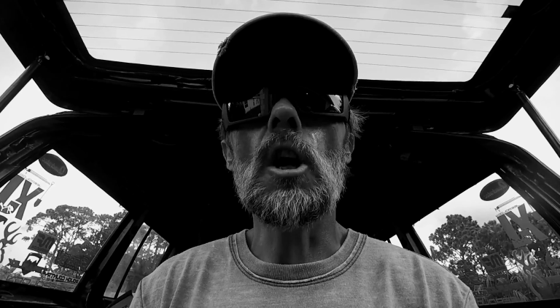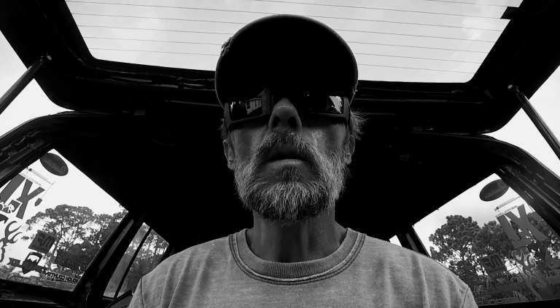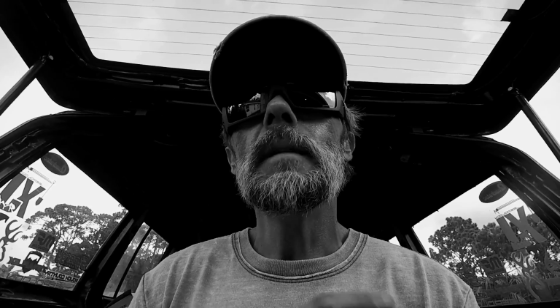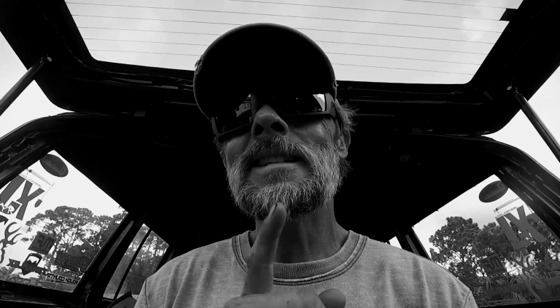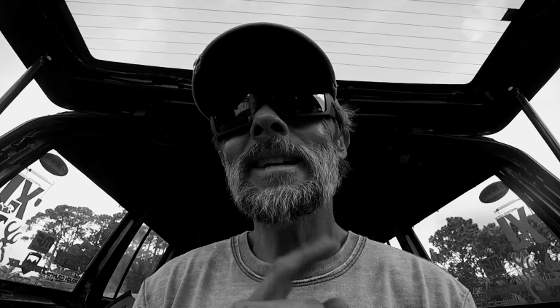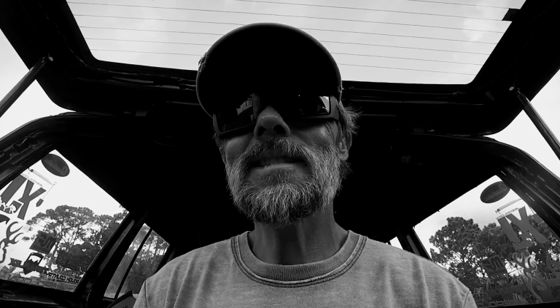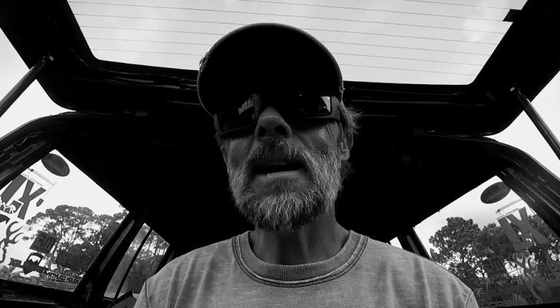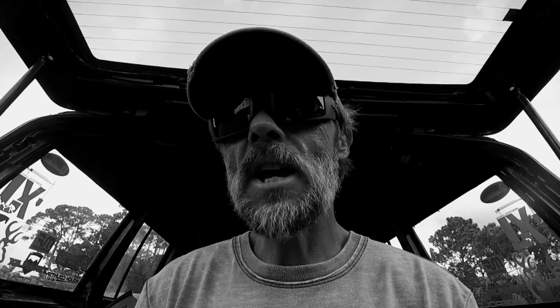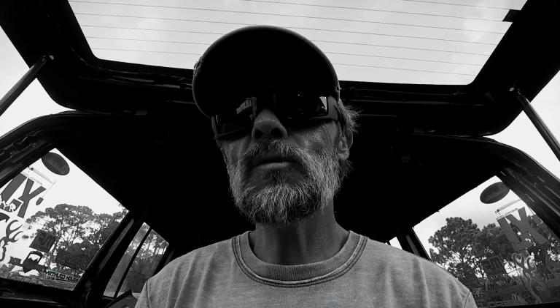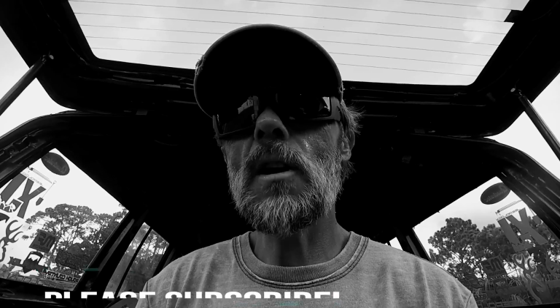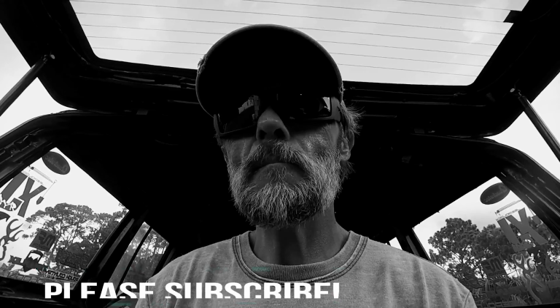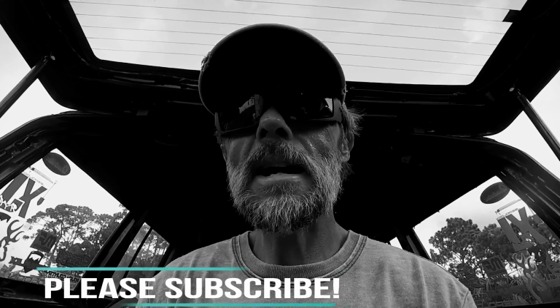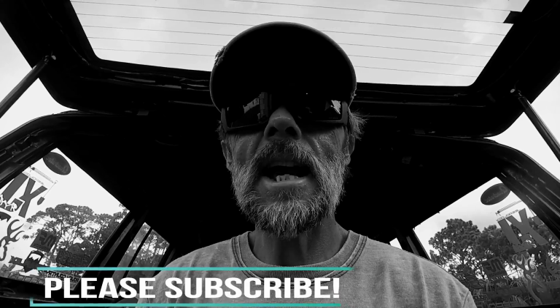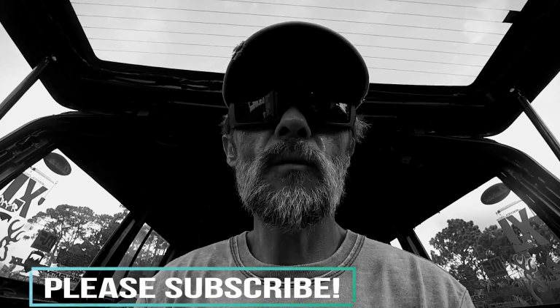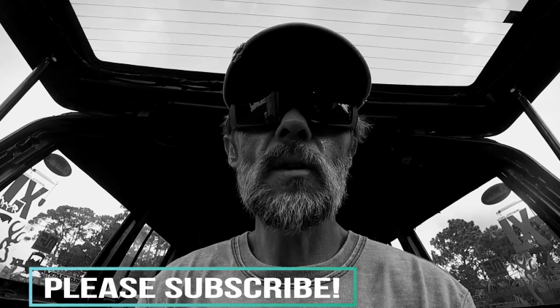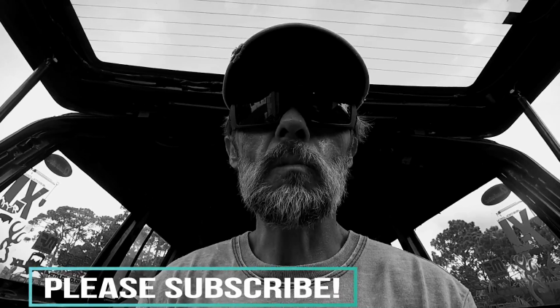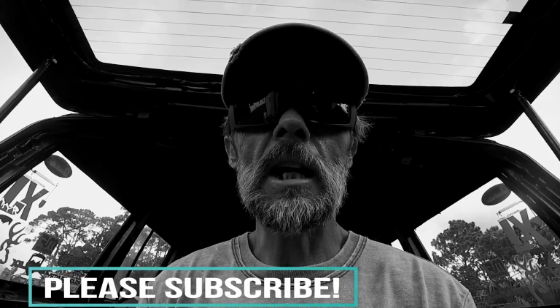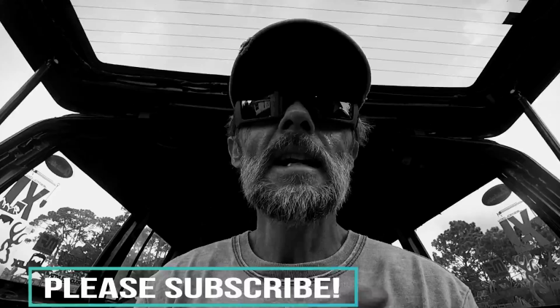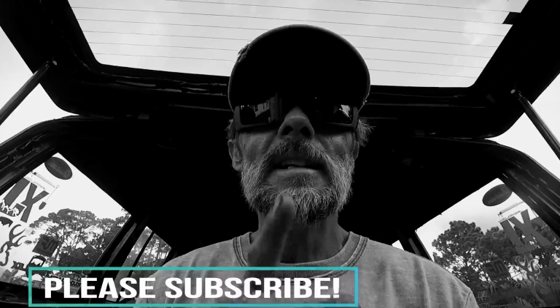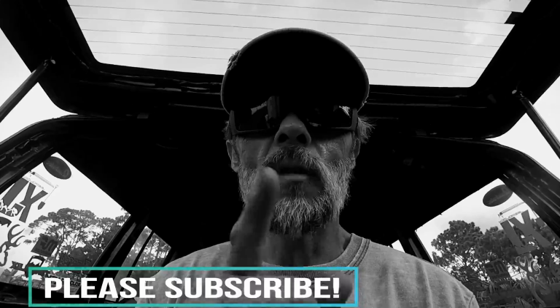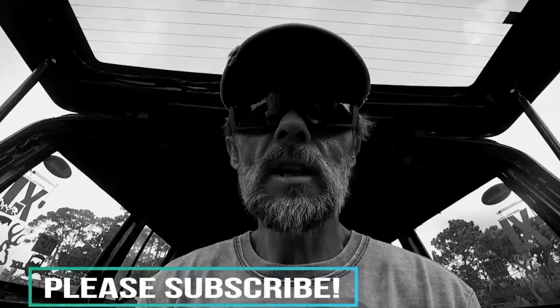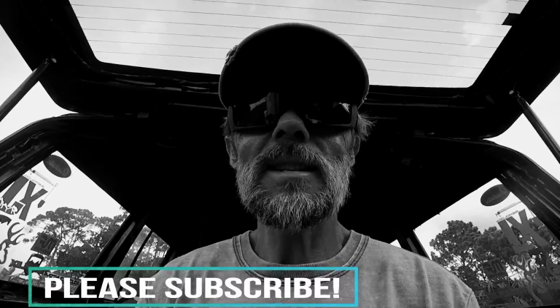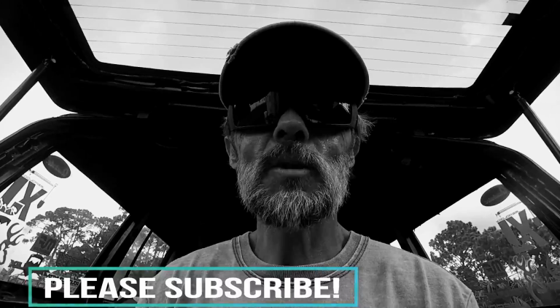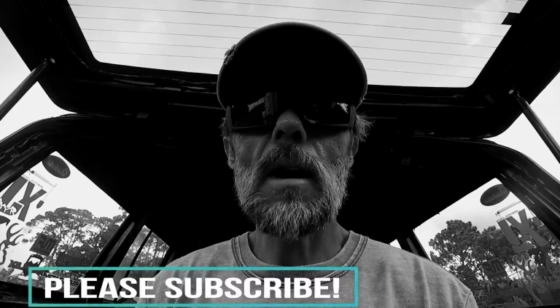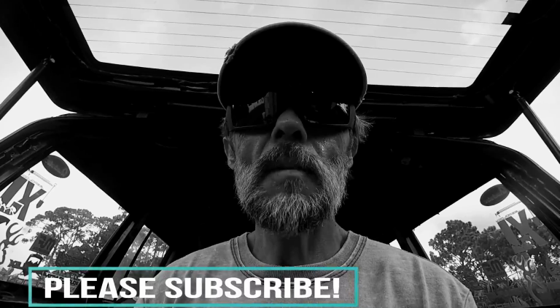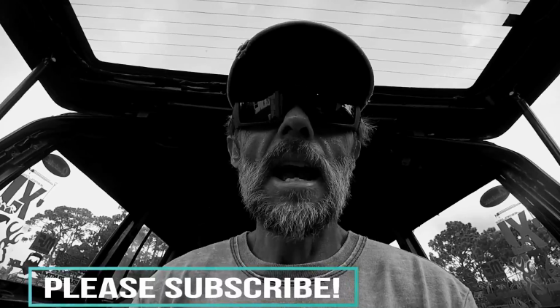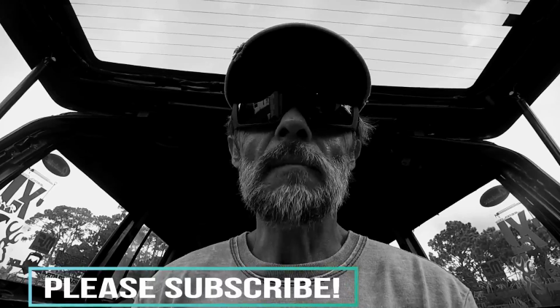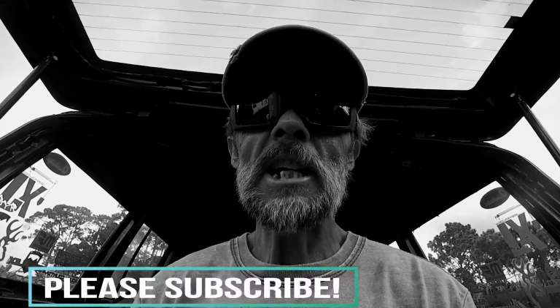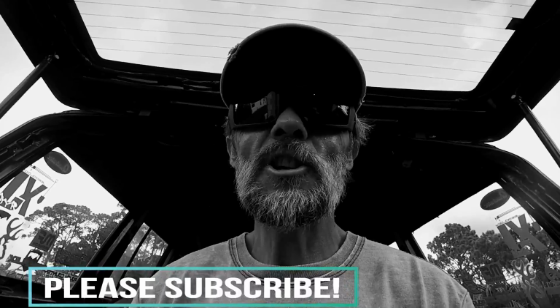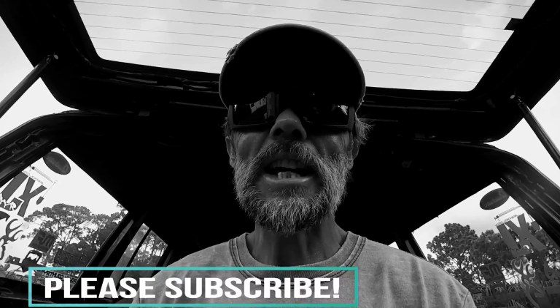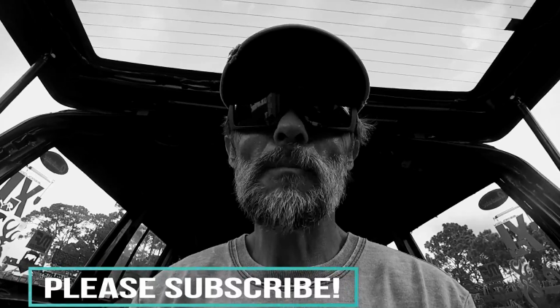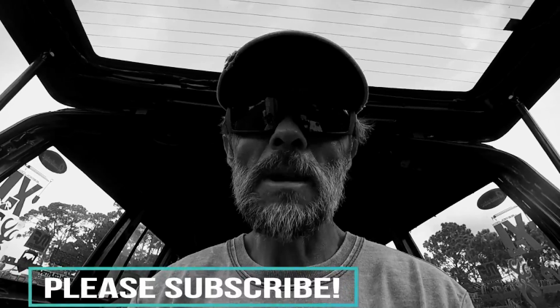Until next time, thanks for dropping by and having fun with me. Don't forget to subscribe and make sure to keep plumbing.